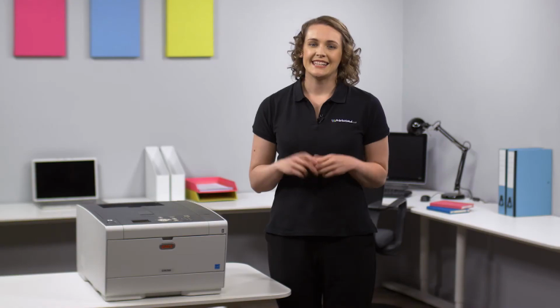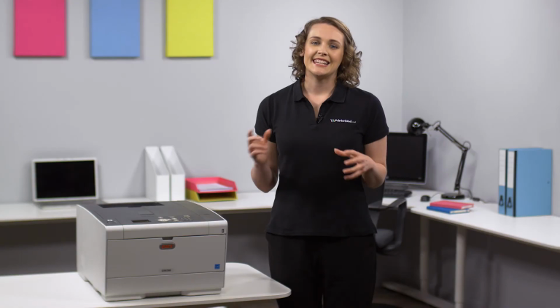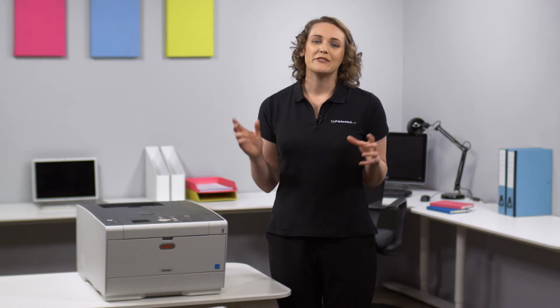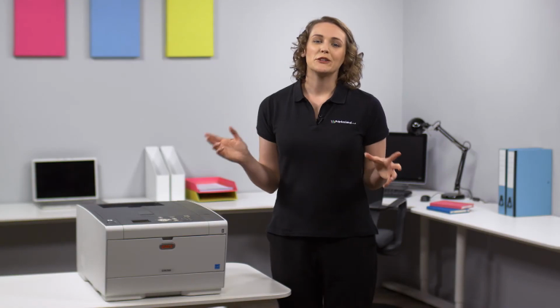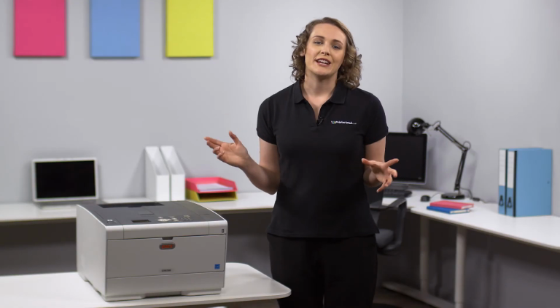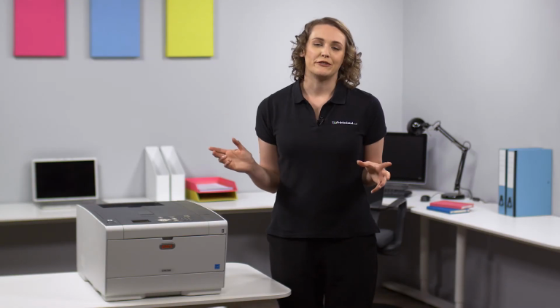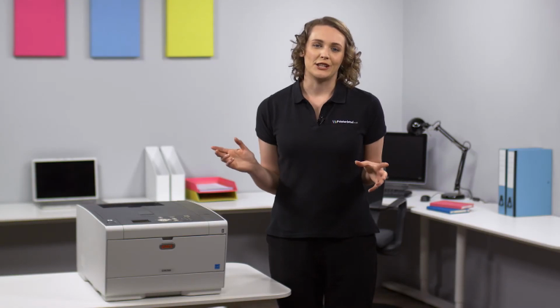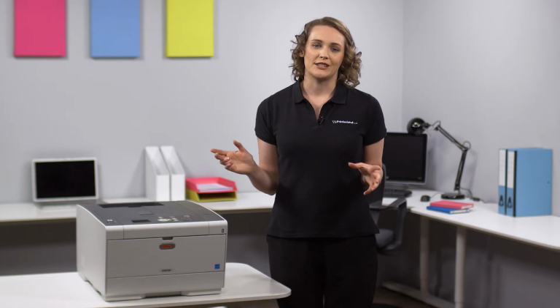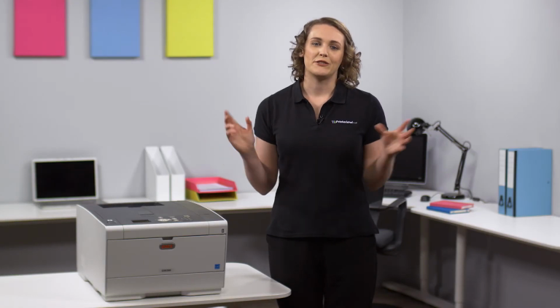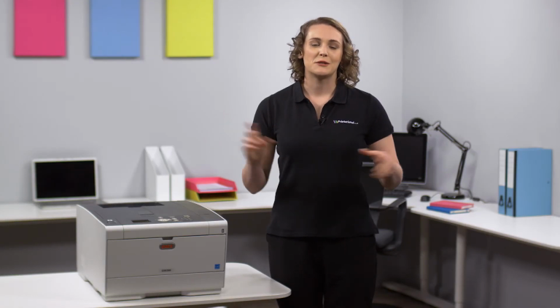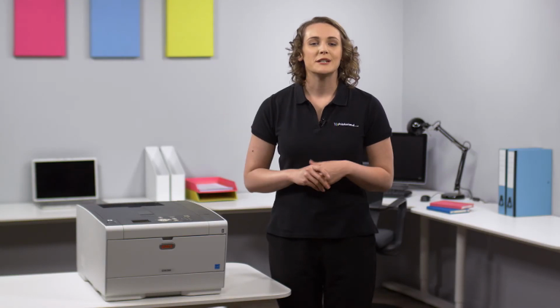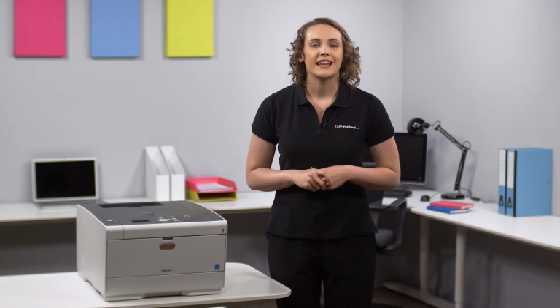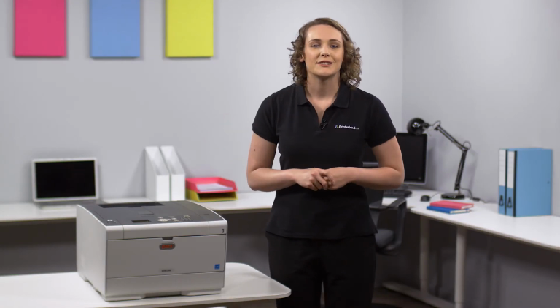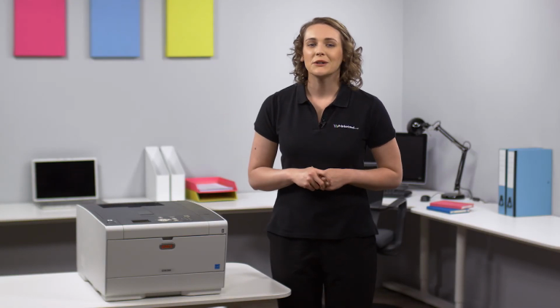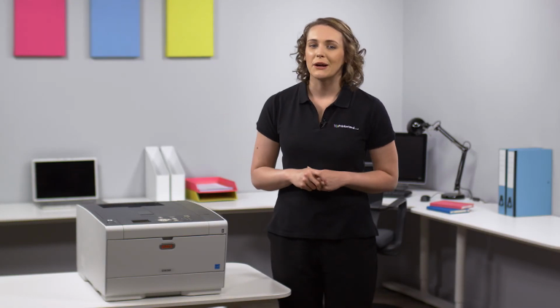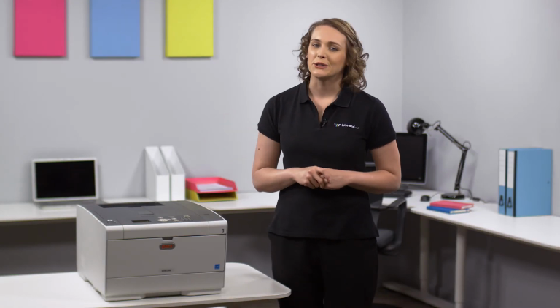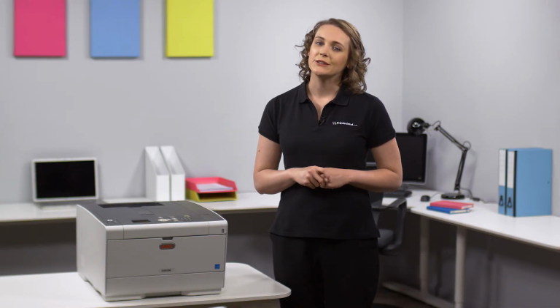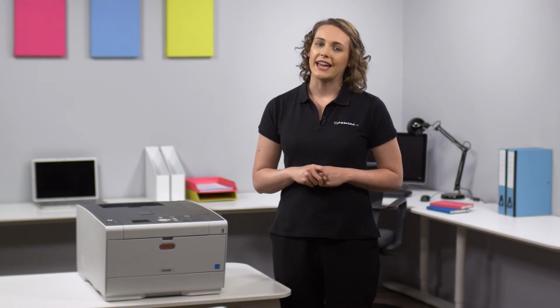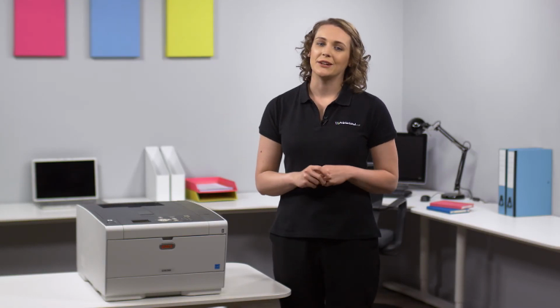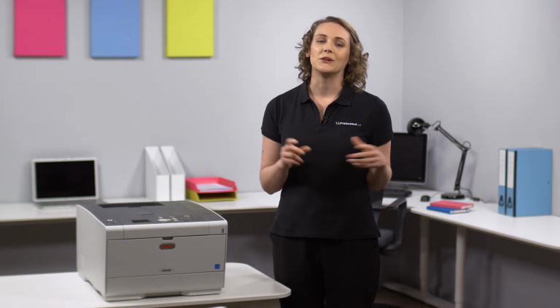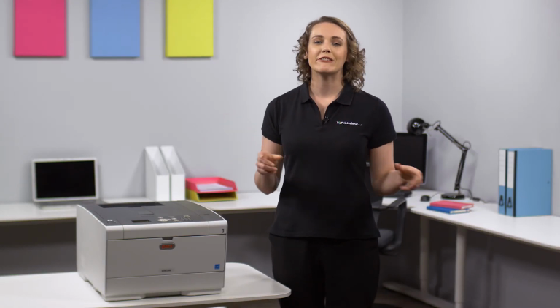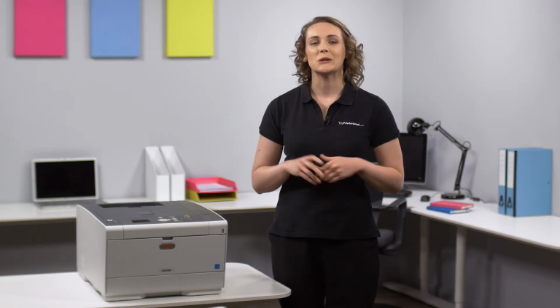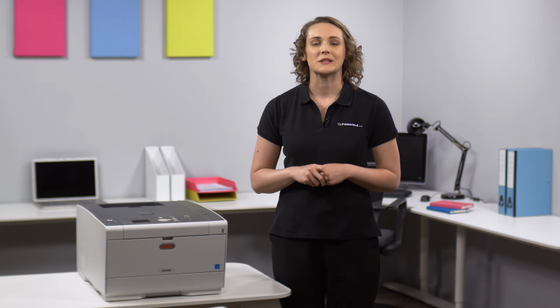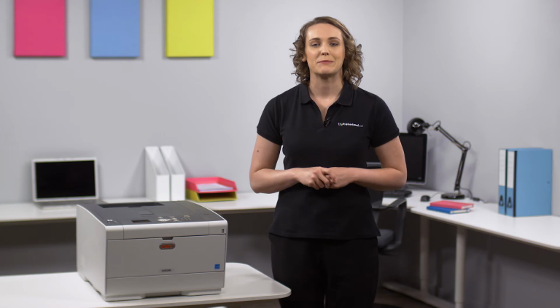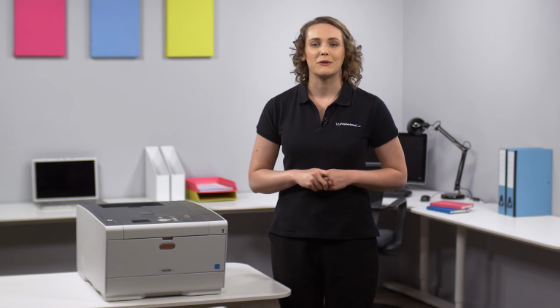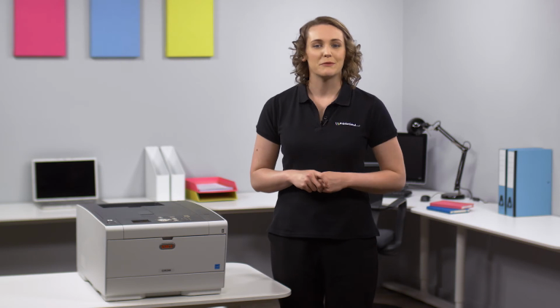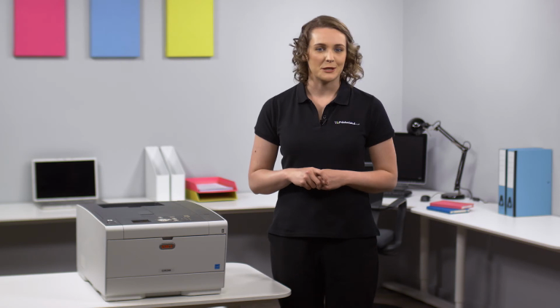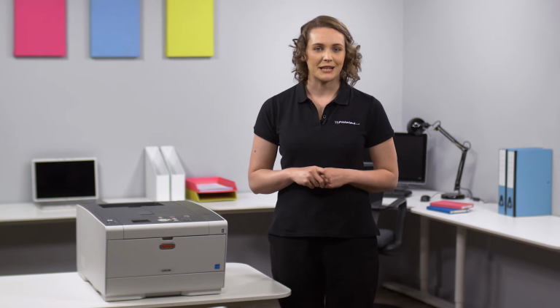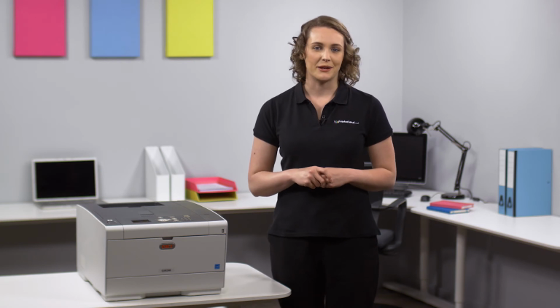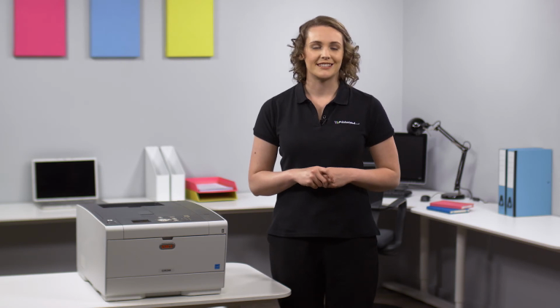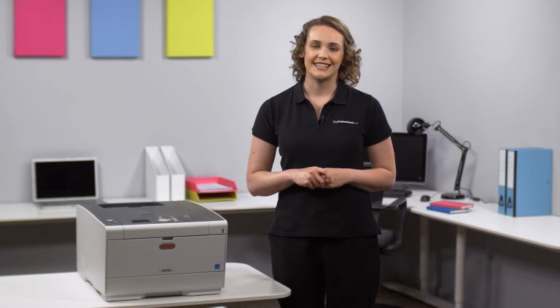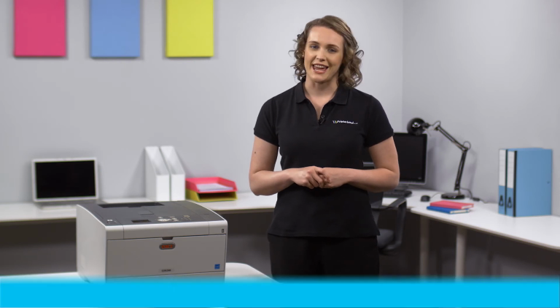To see the full range of features visit printerland.co.uk or give us a call to speak with the printer experts today.